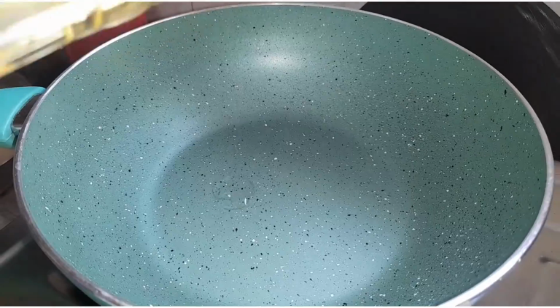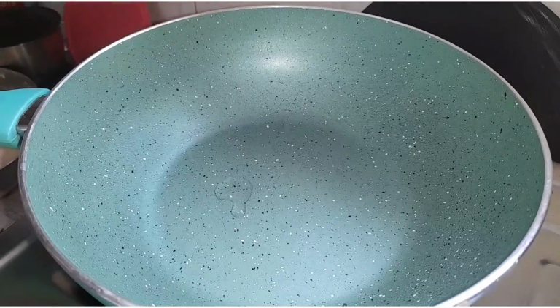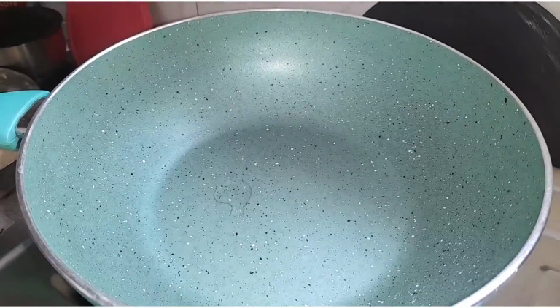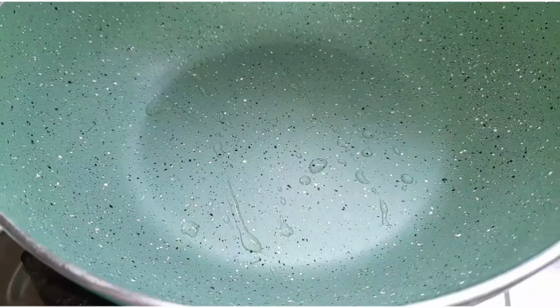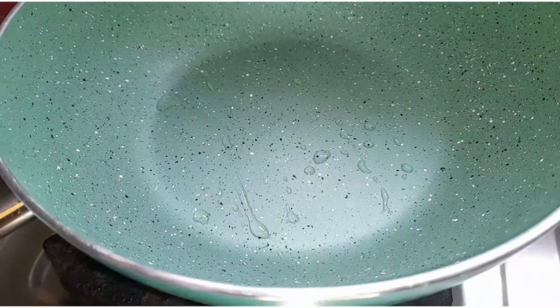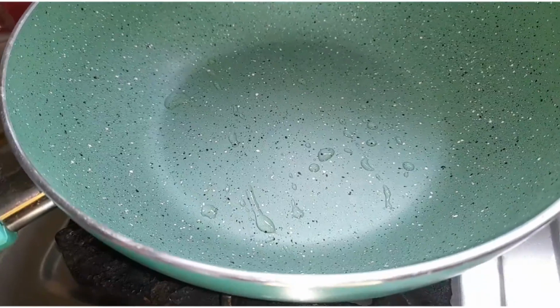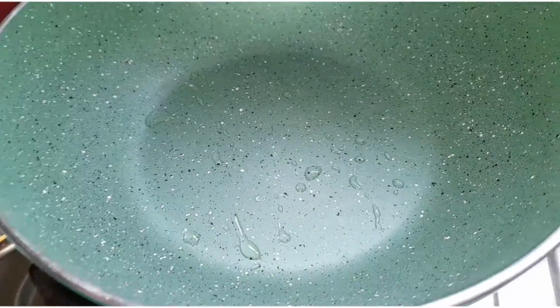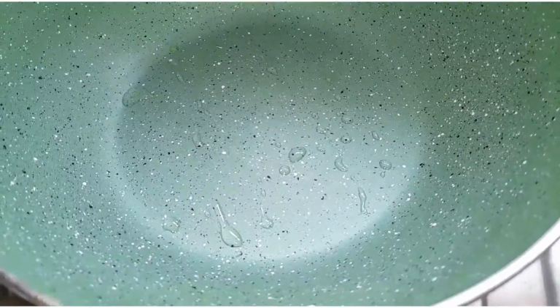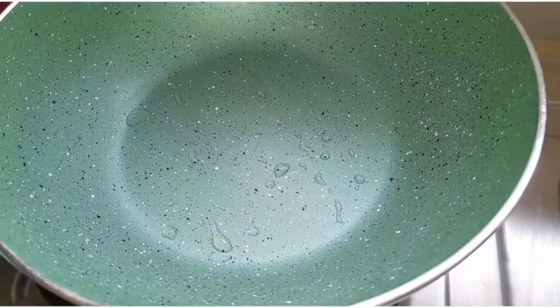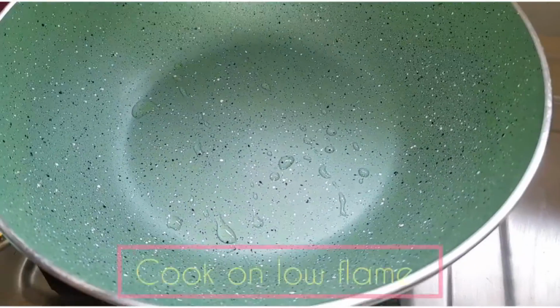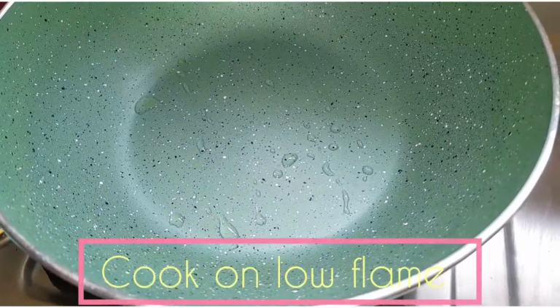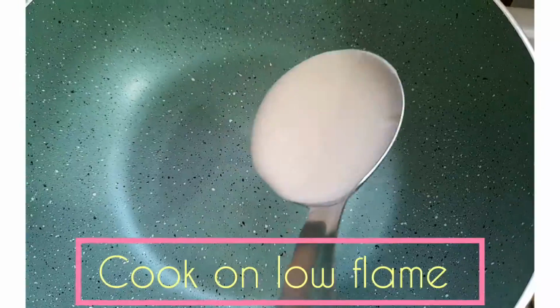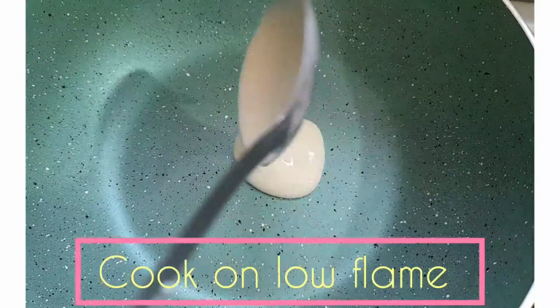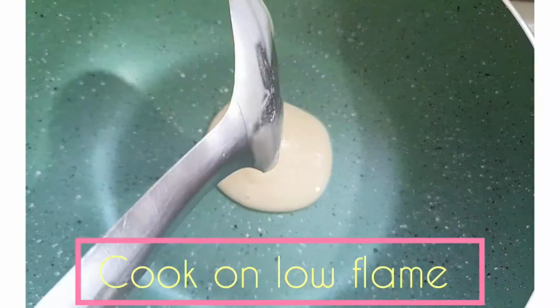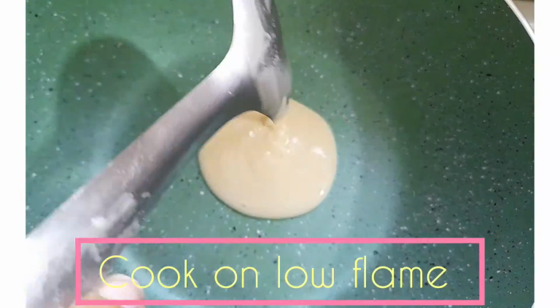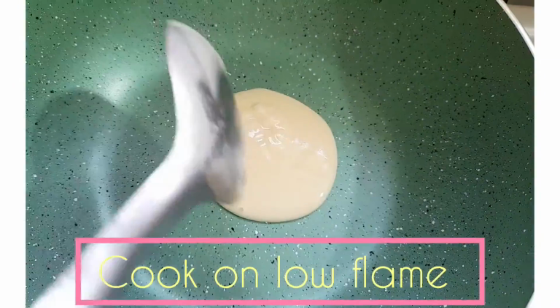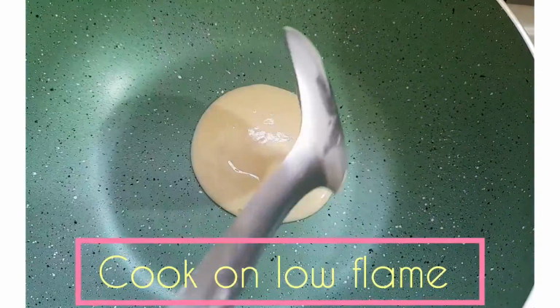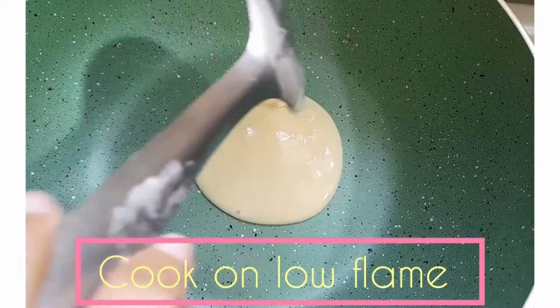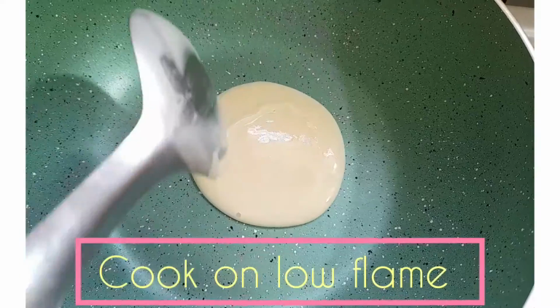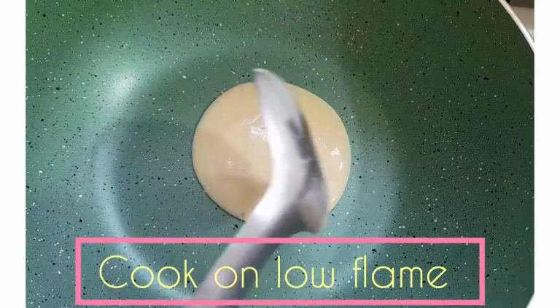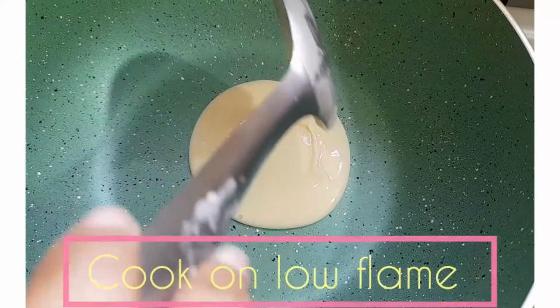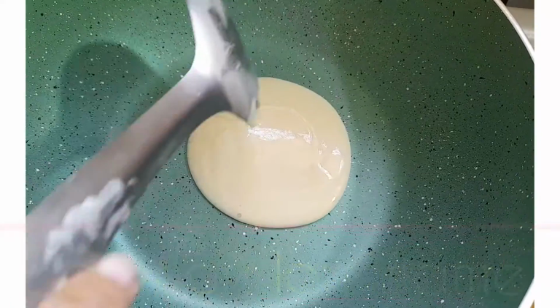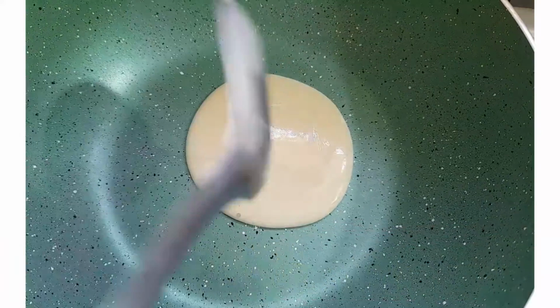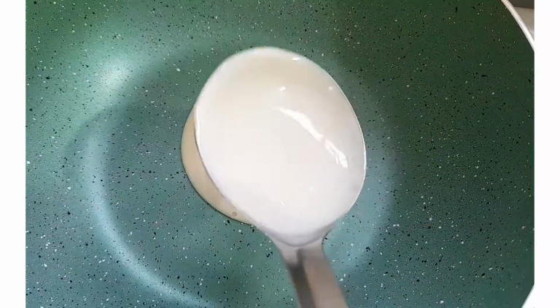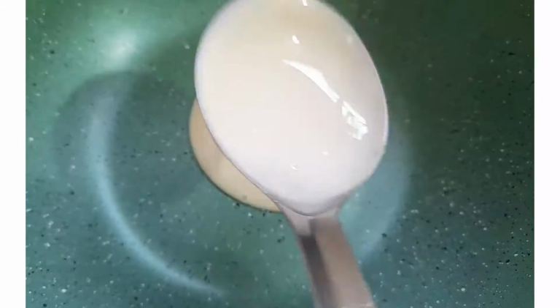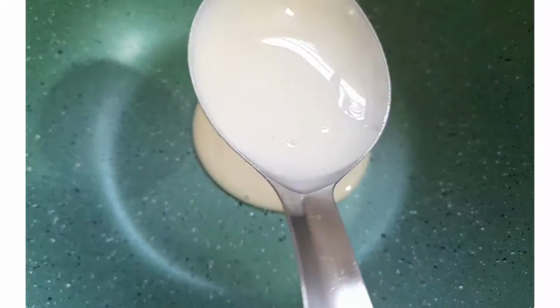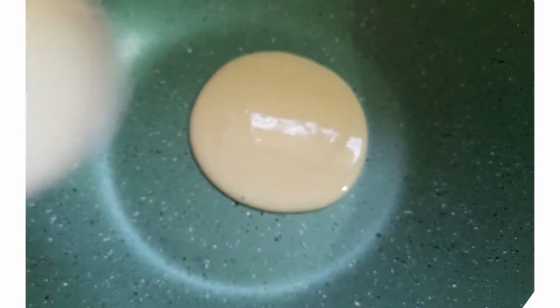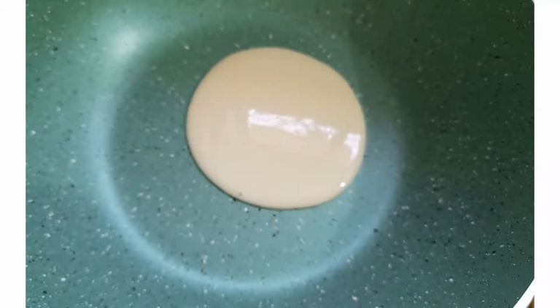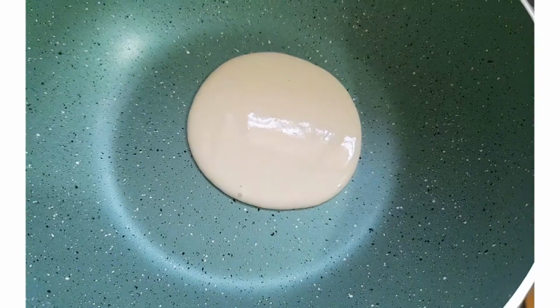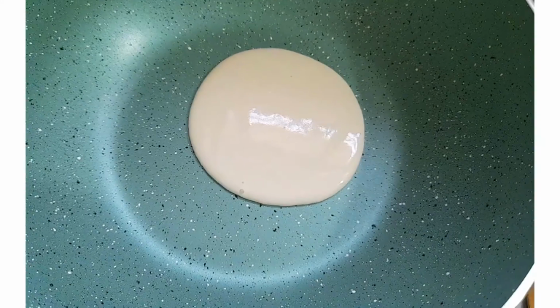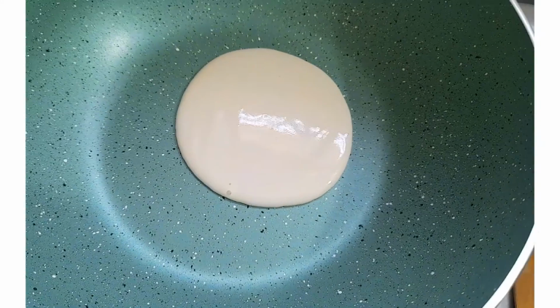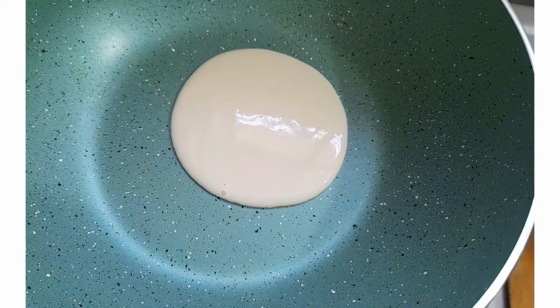Now we're going to heat a pan with a little bit of oil, ghee, or butter in it. Pour in the batter and cook on low flame.